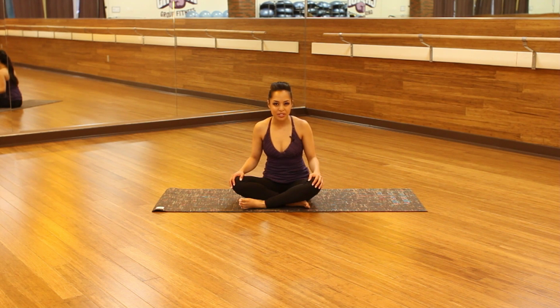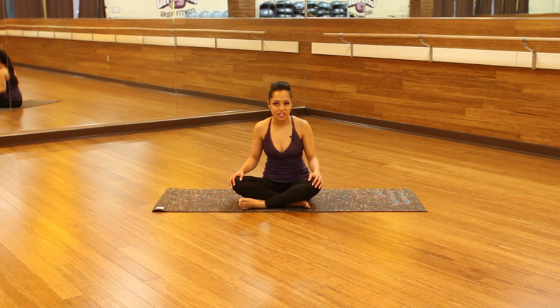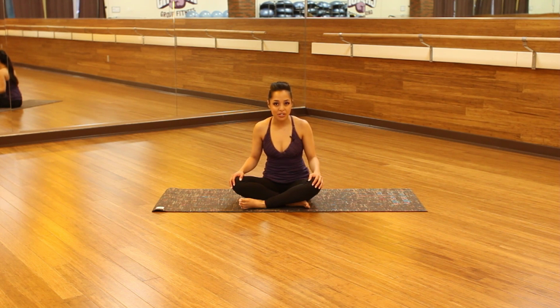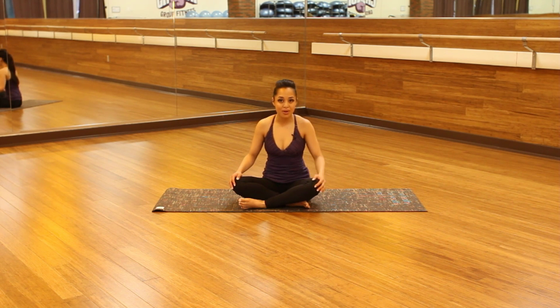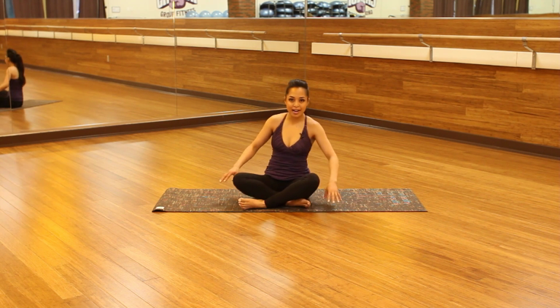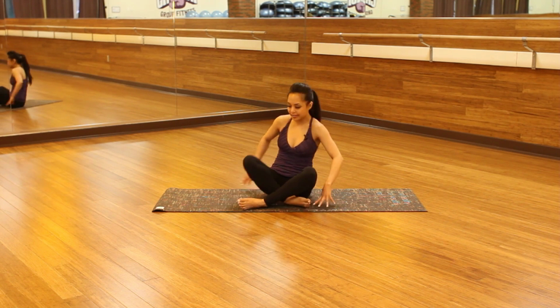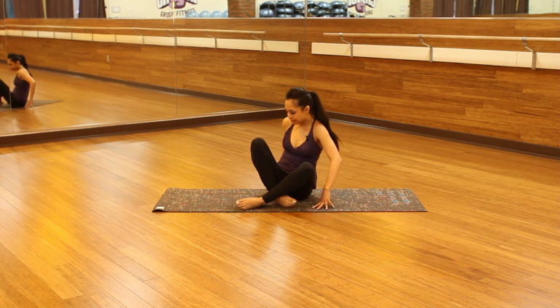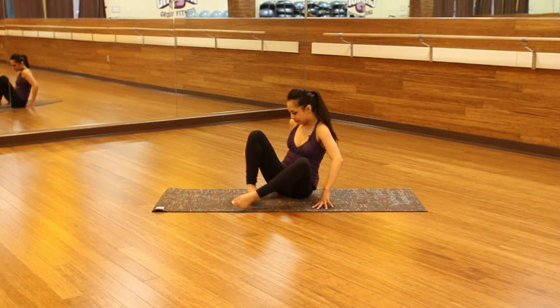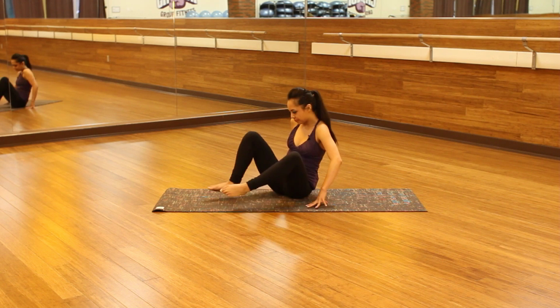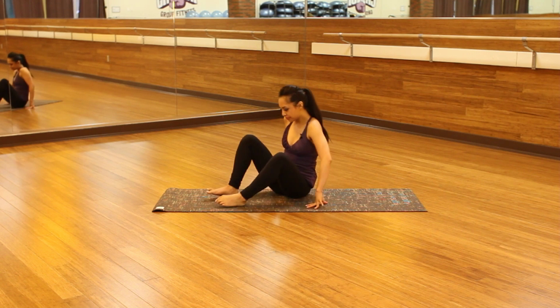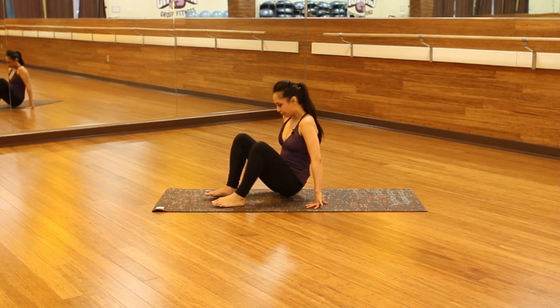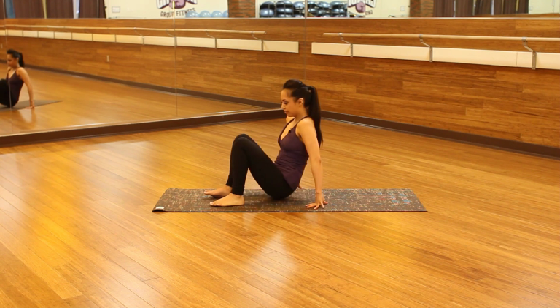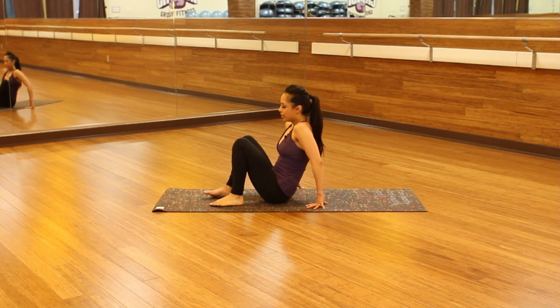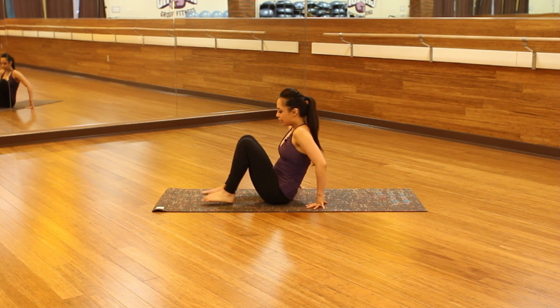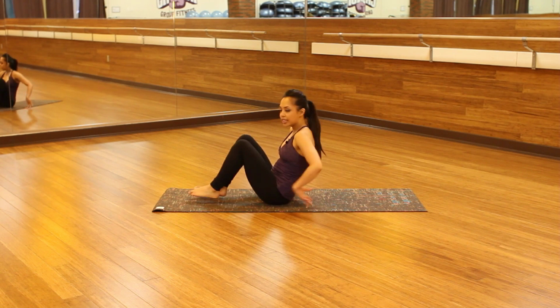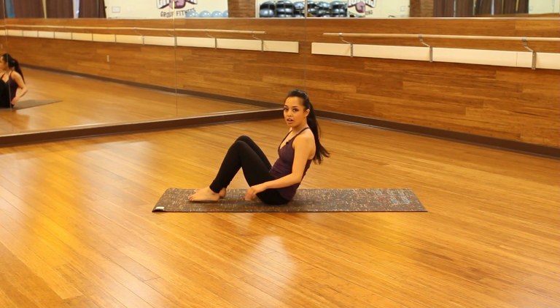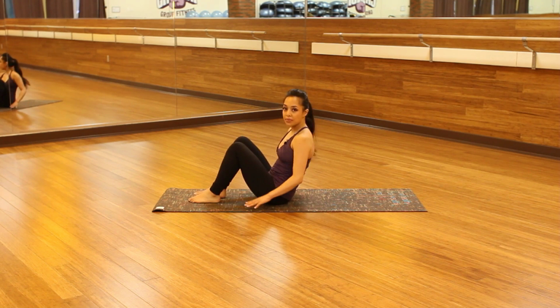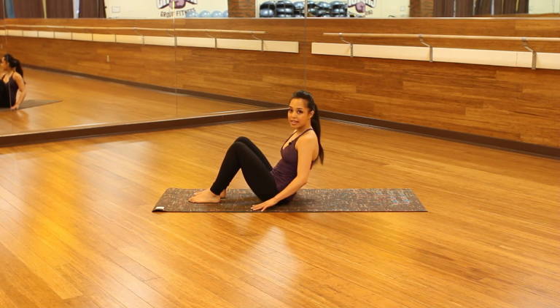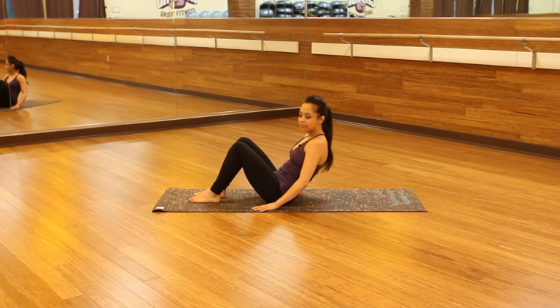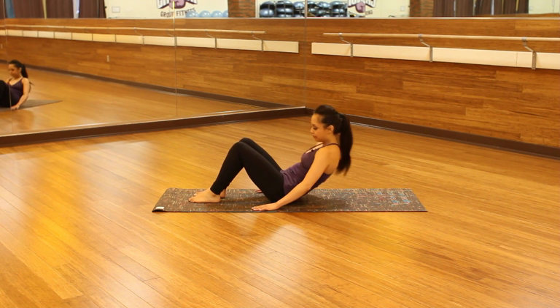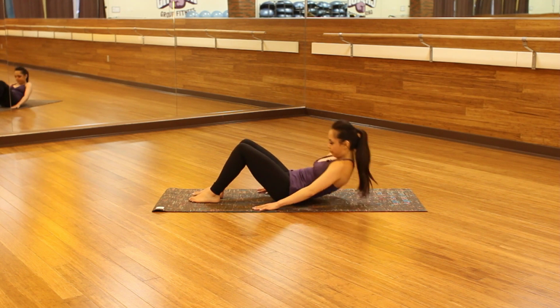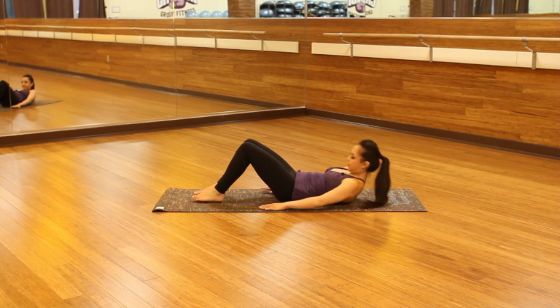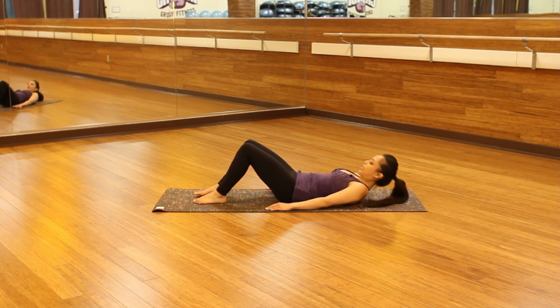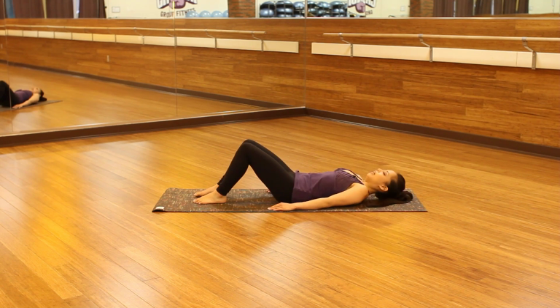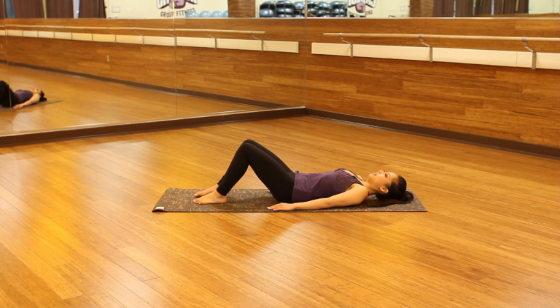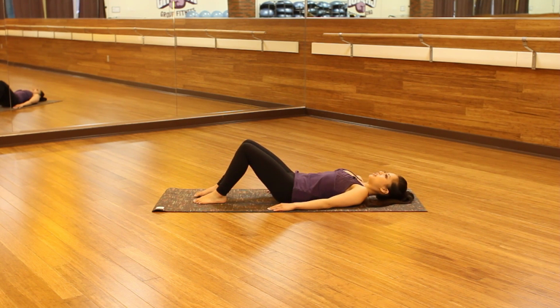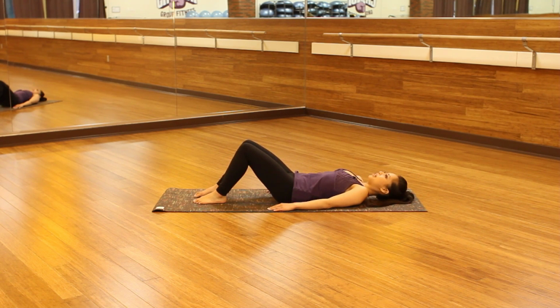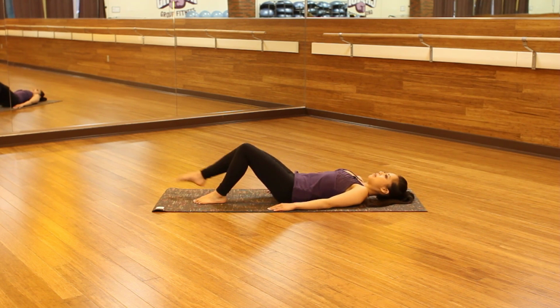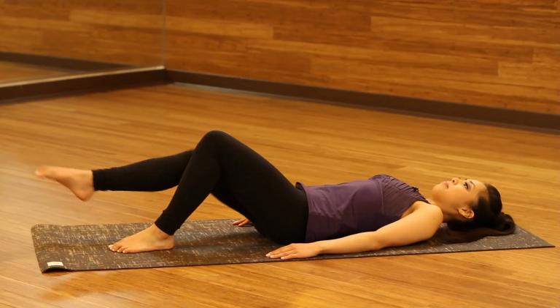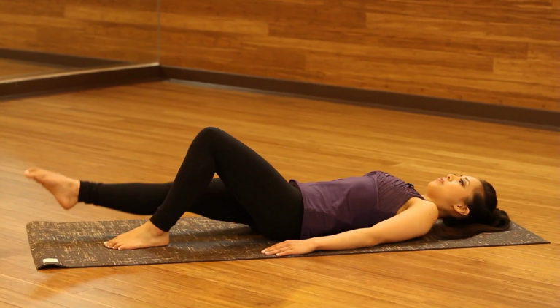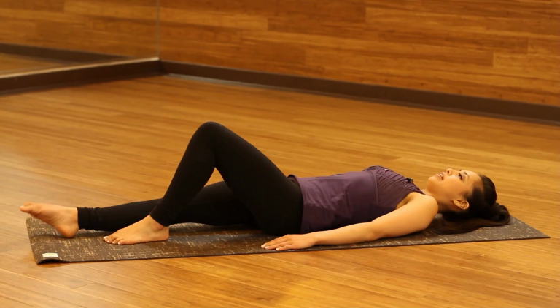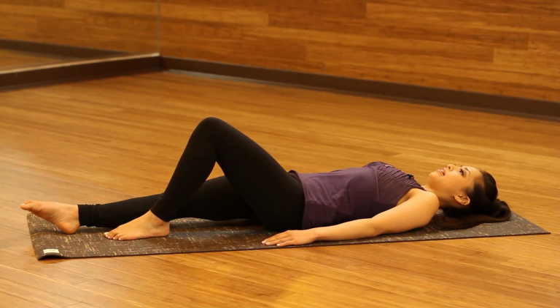So we're going to start onto our back. You're going to lay all the way down and you're going to straighten out both legs.